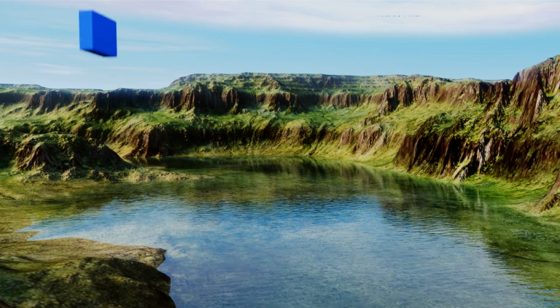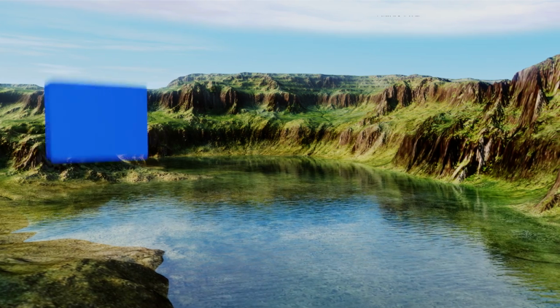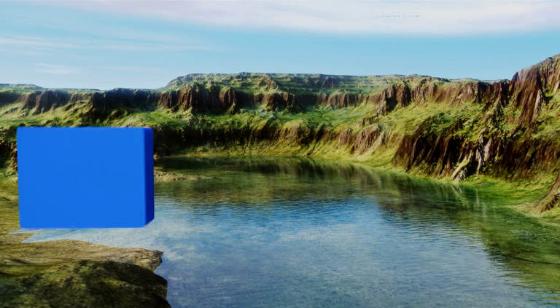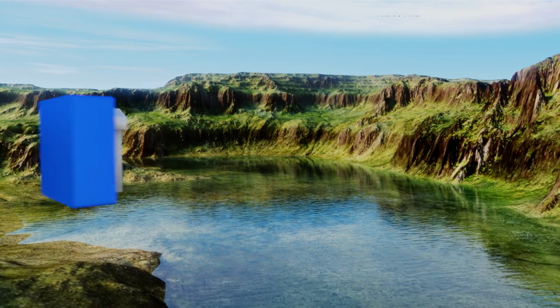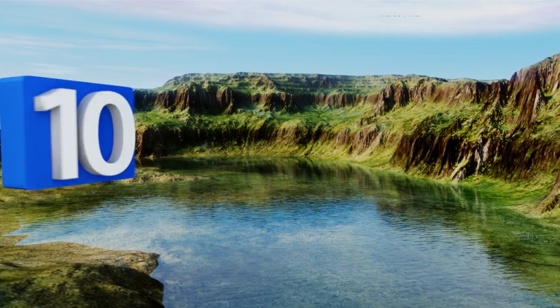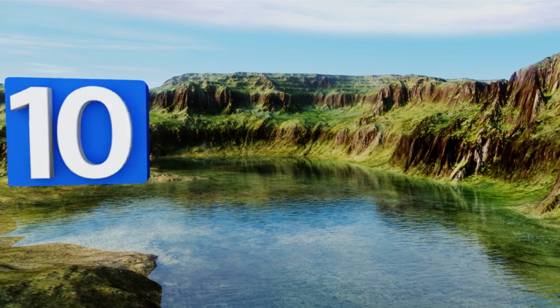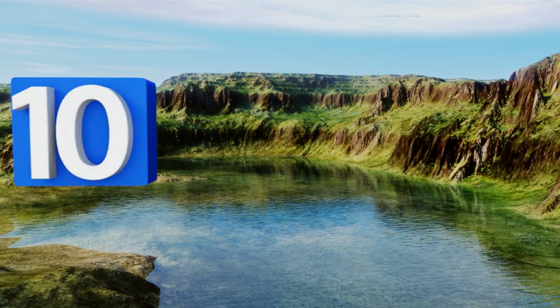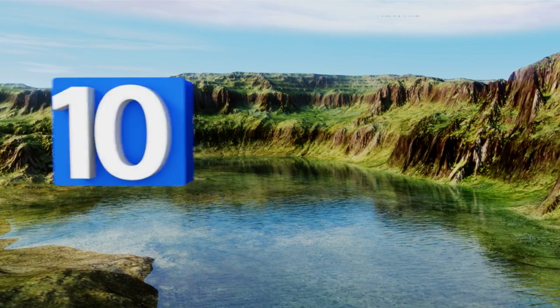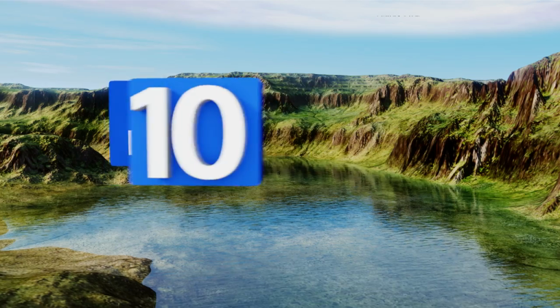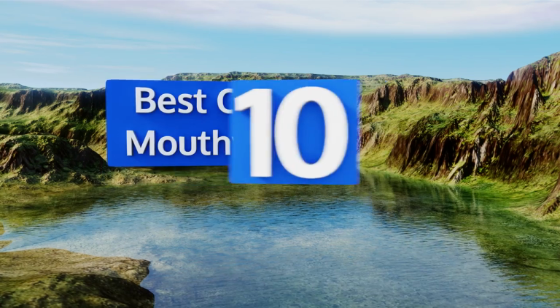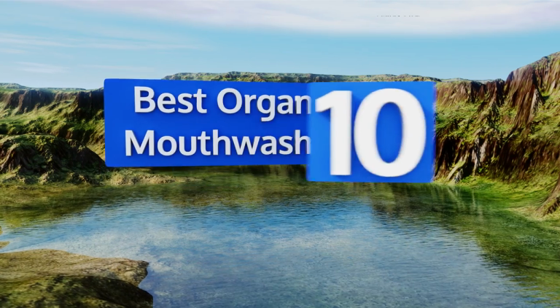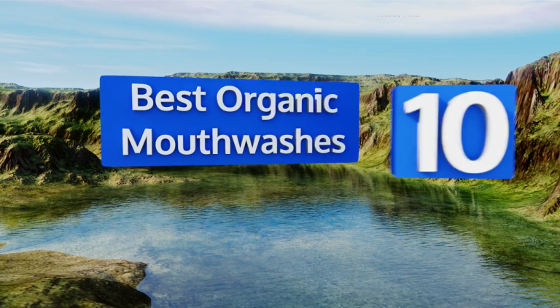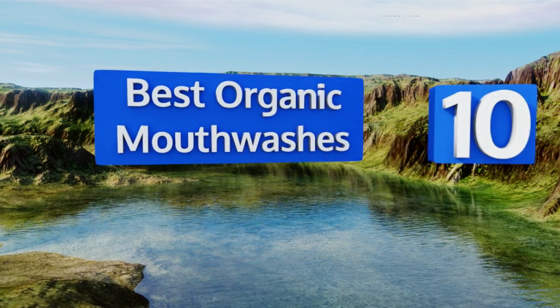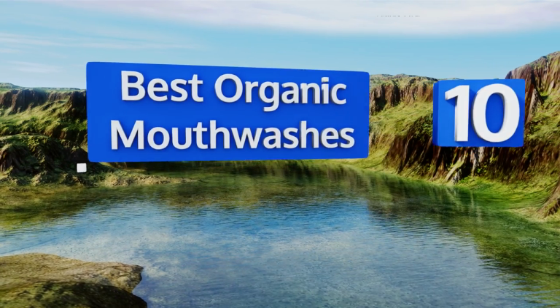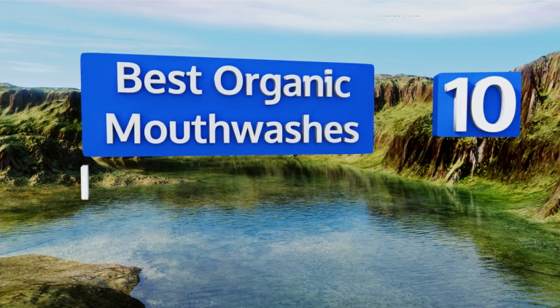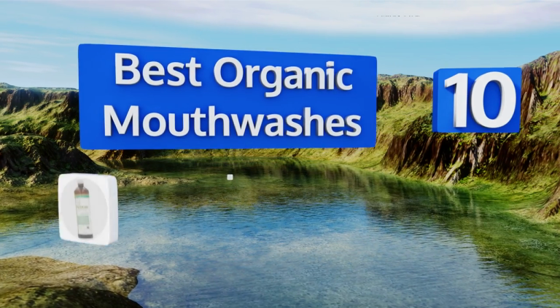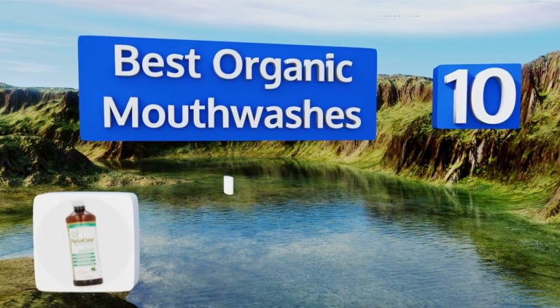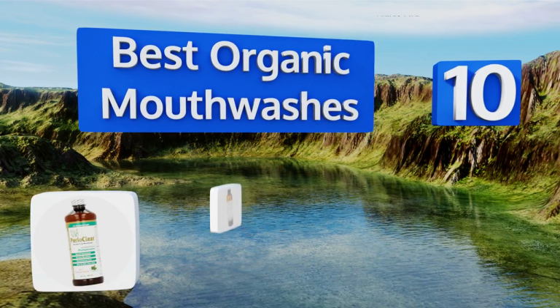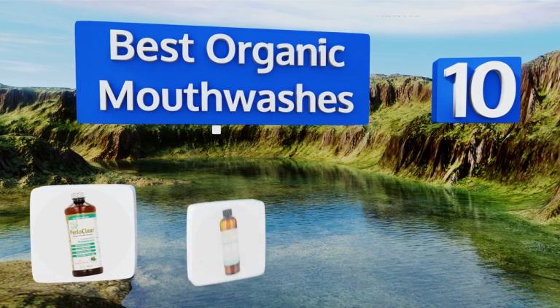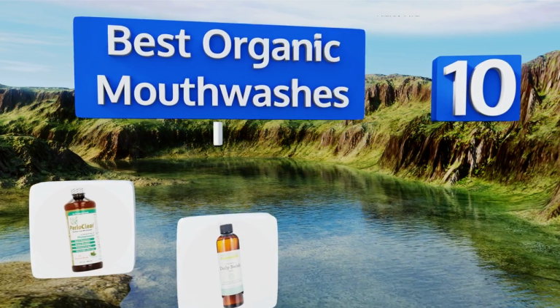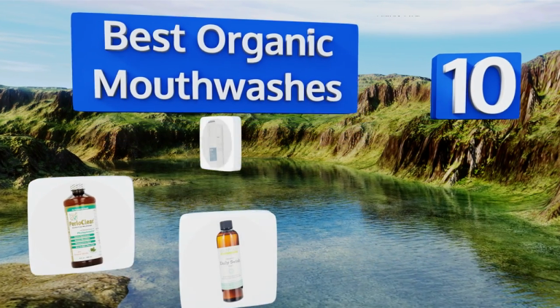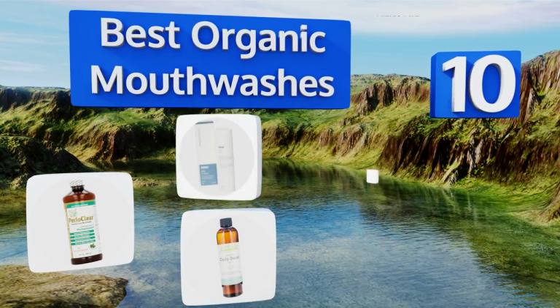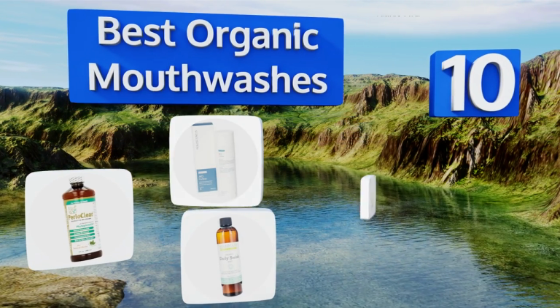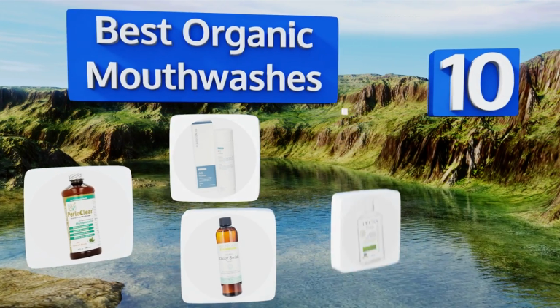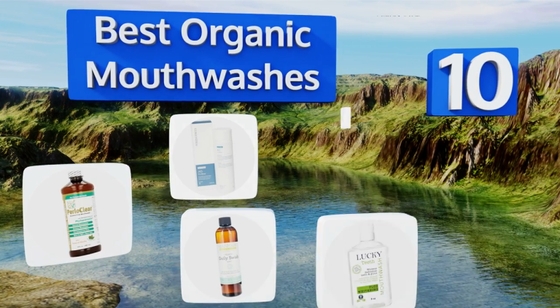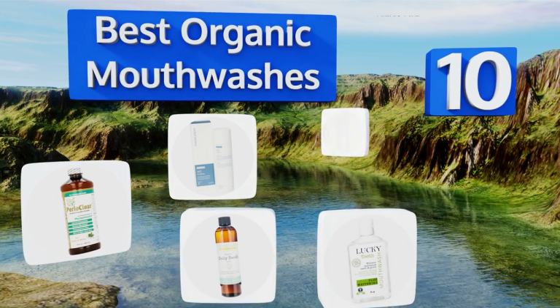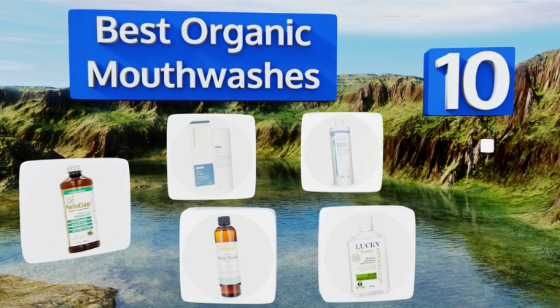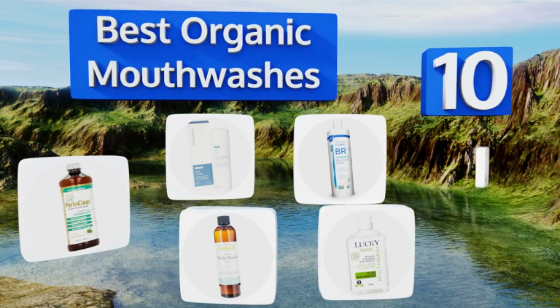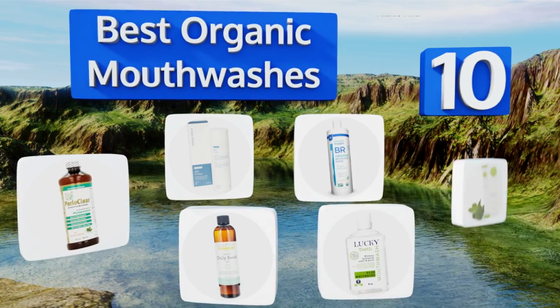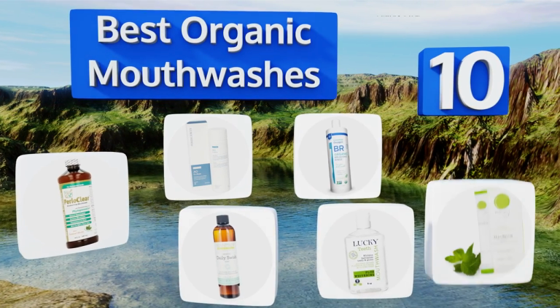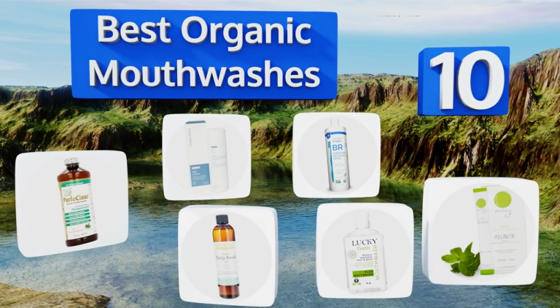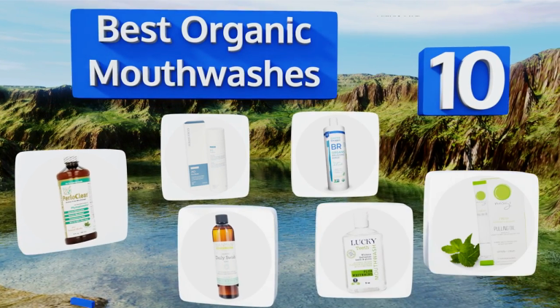EasyVid presents the 10 best organic mouthwashes. Let's get started with the list.